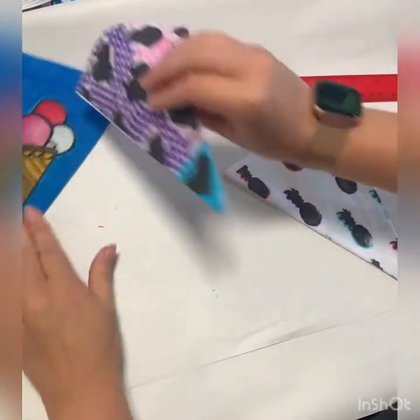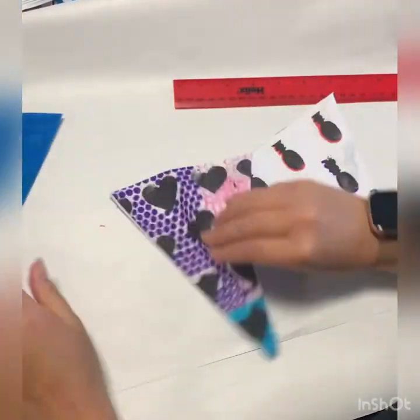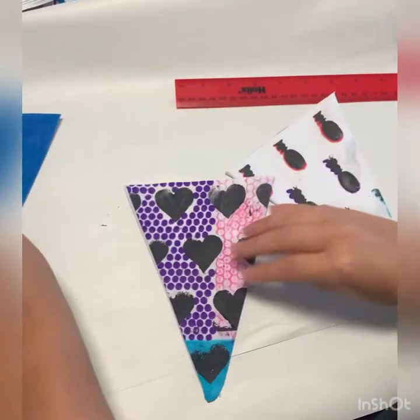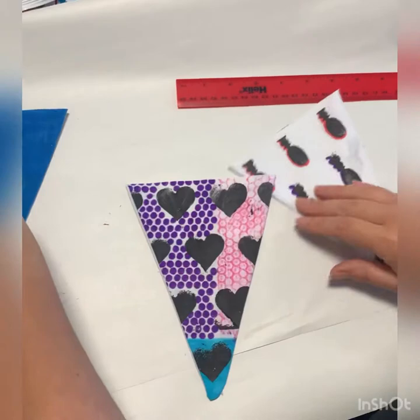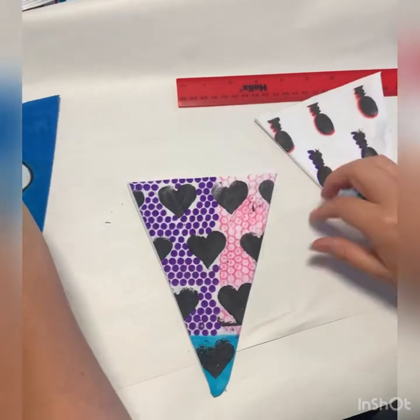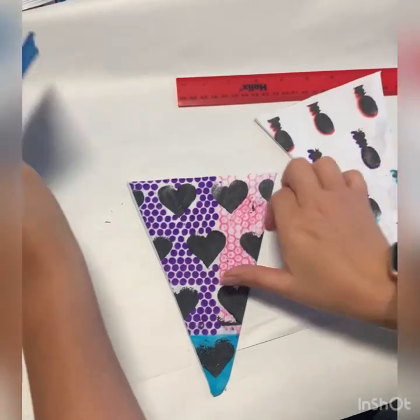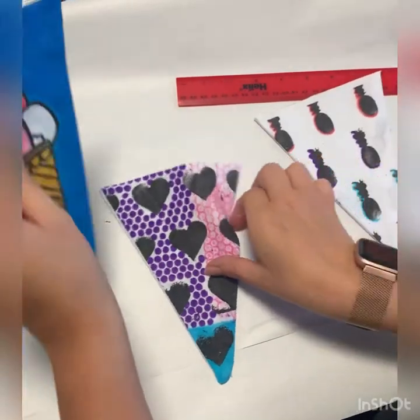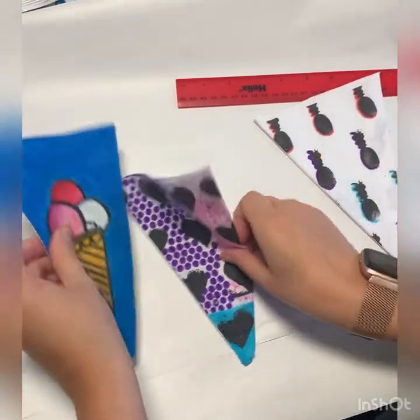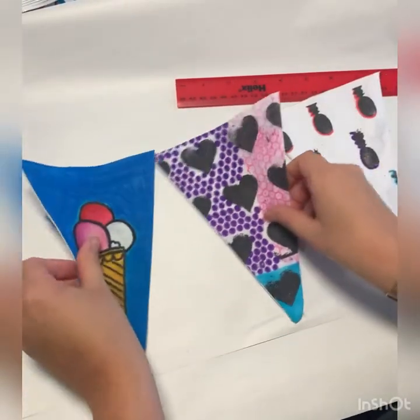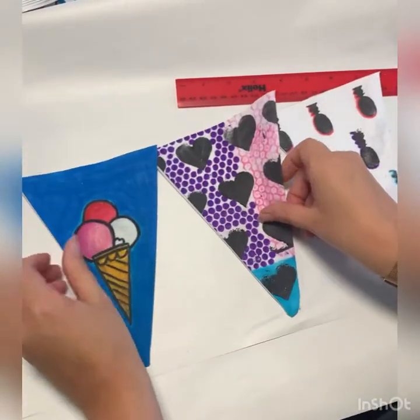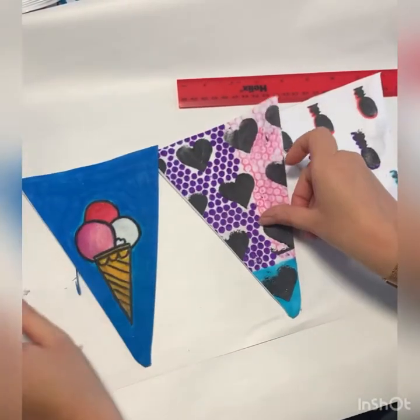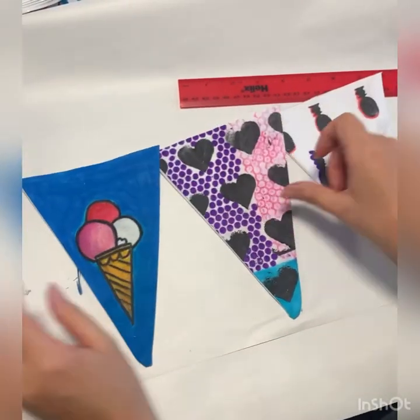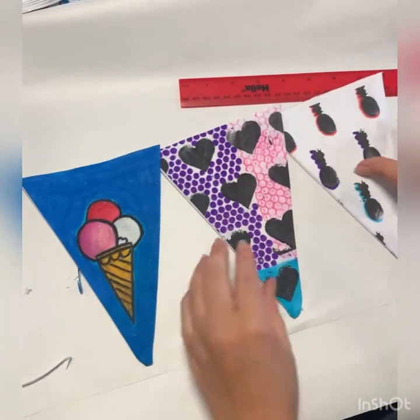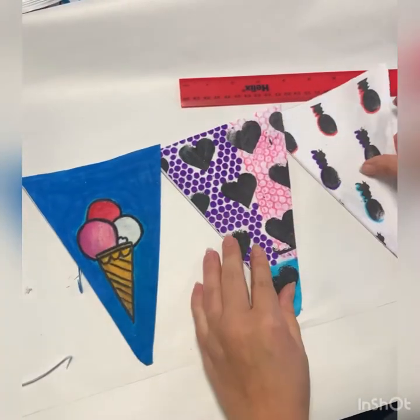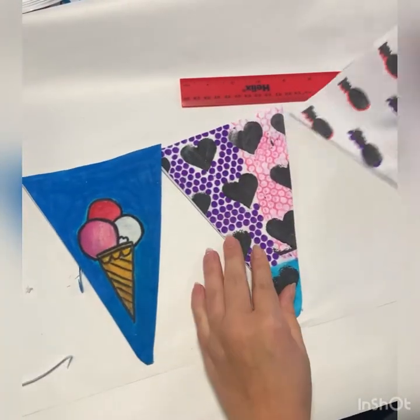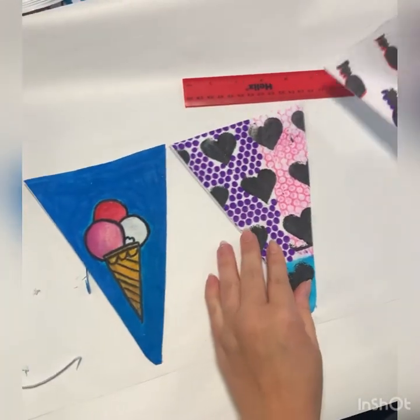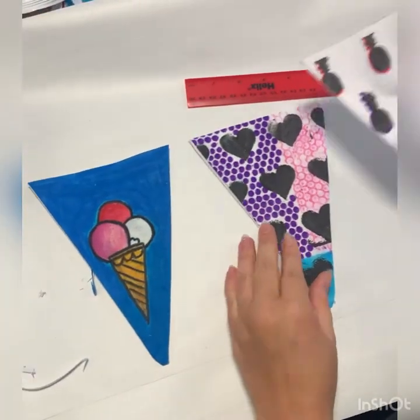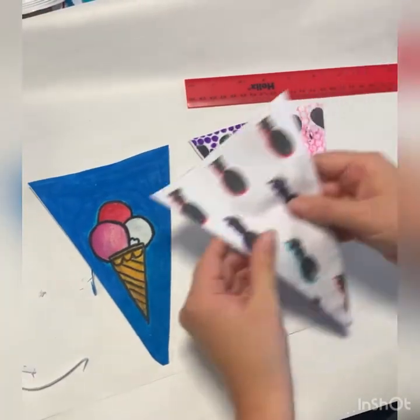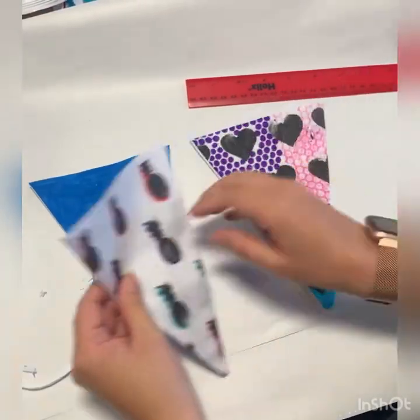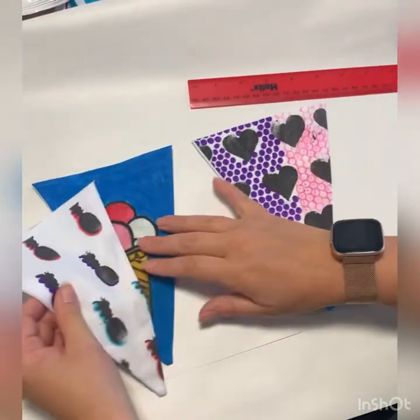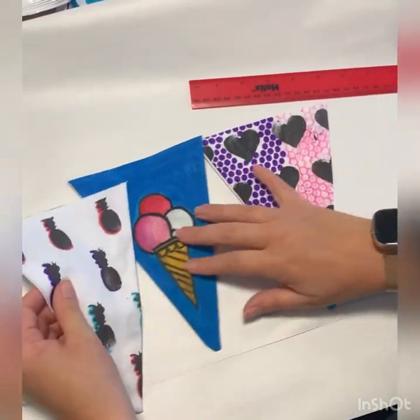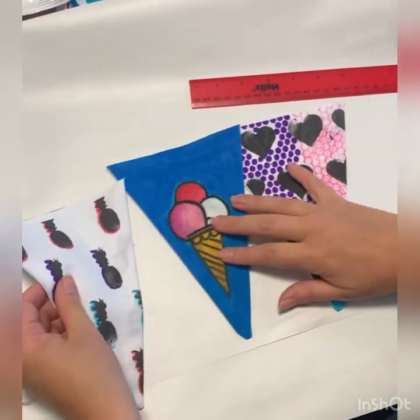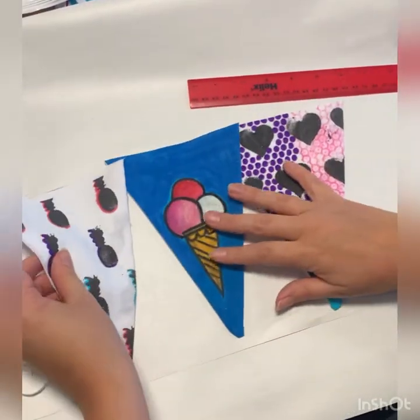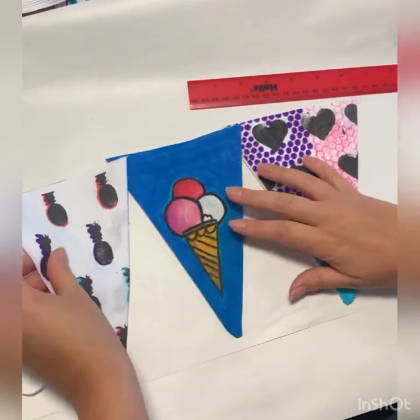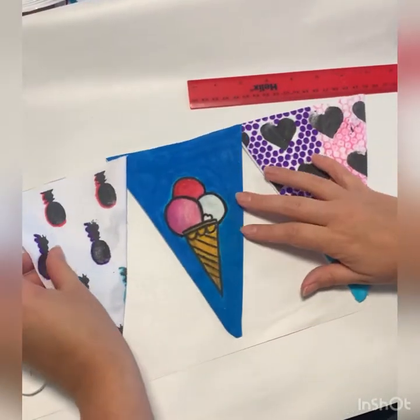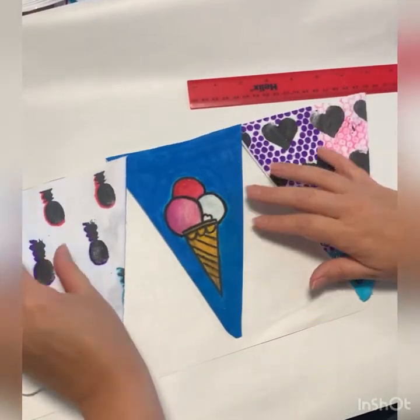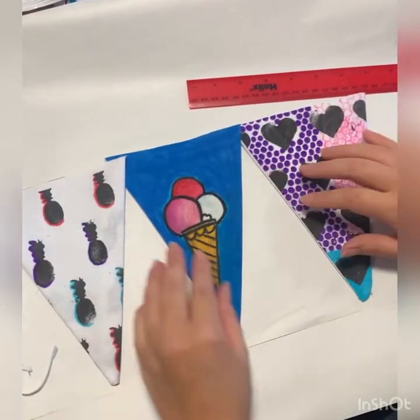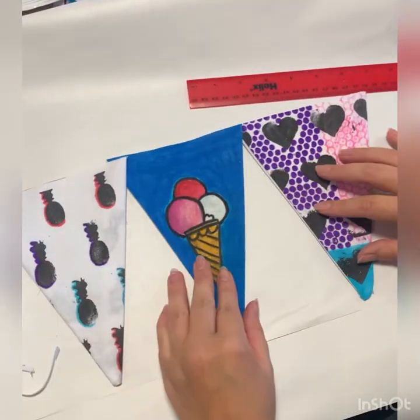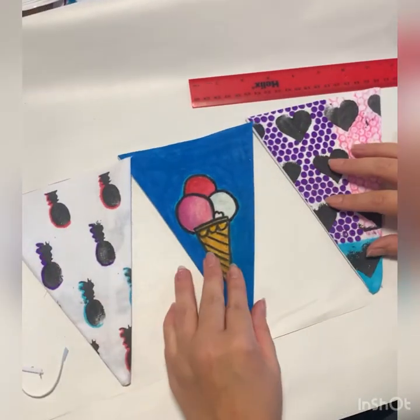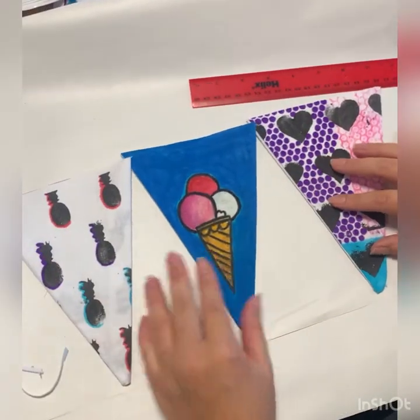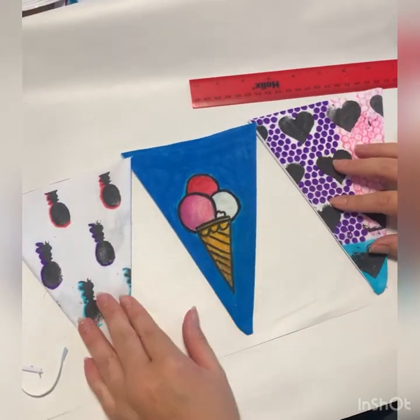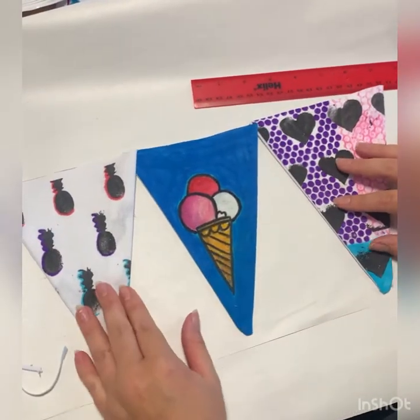Next, take some time in deciding the order of your flags — make sure it looks good.